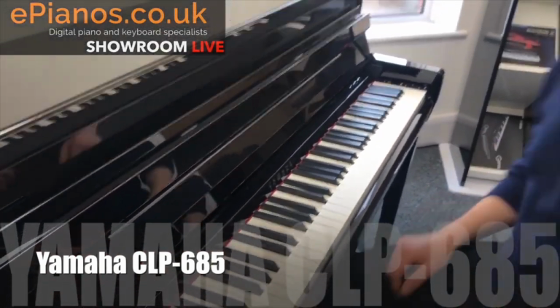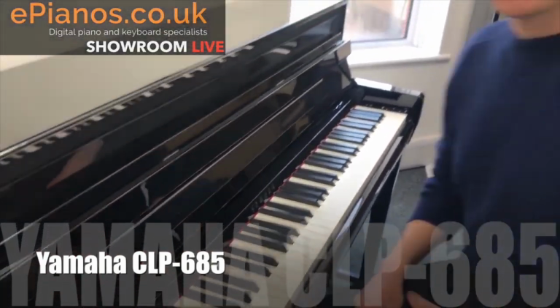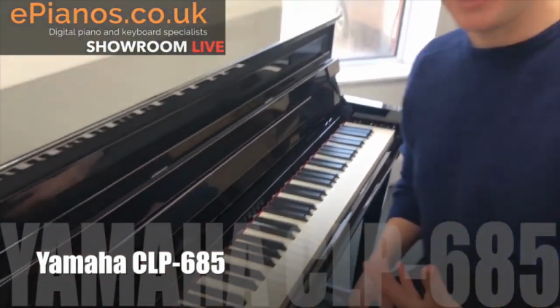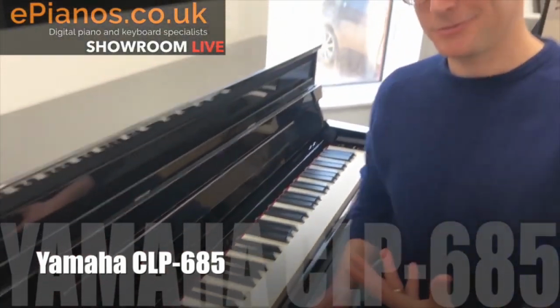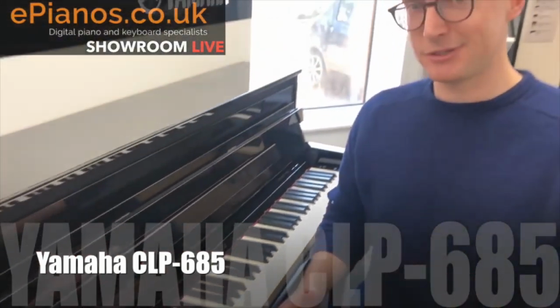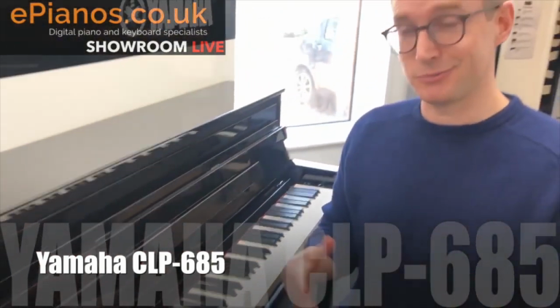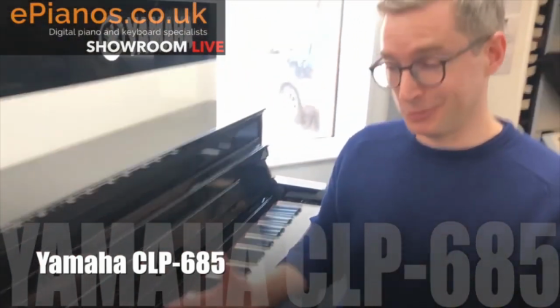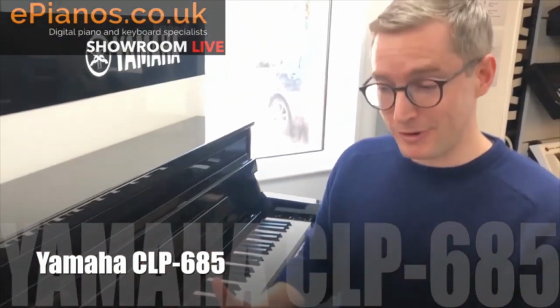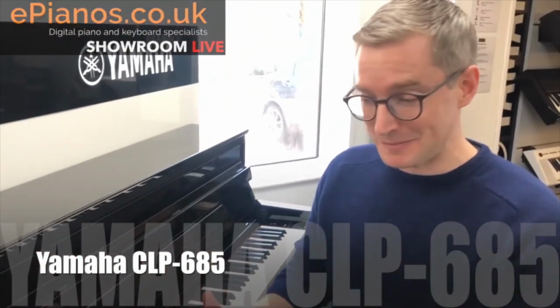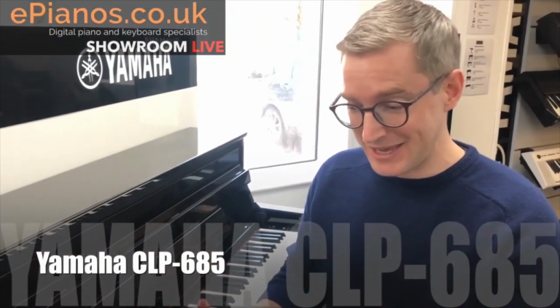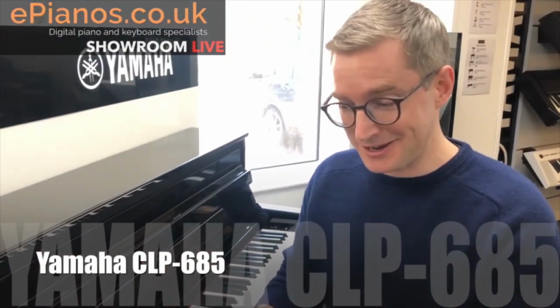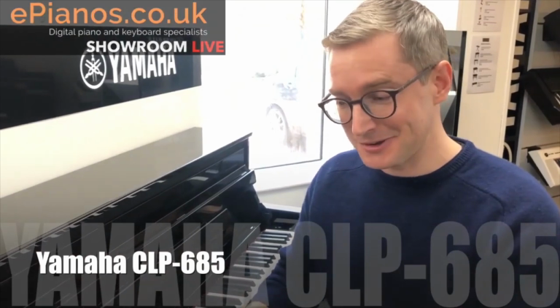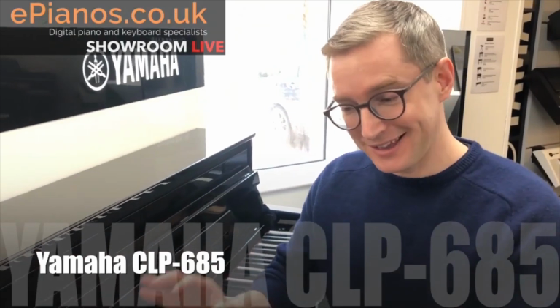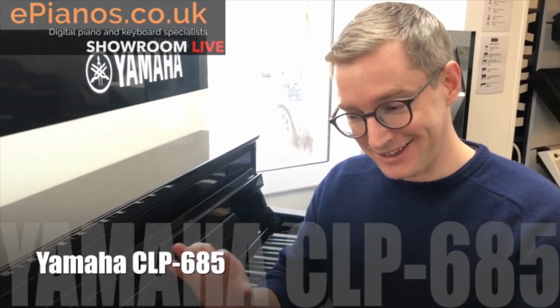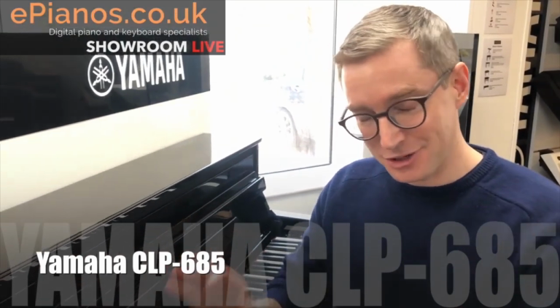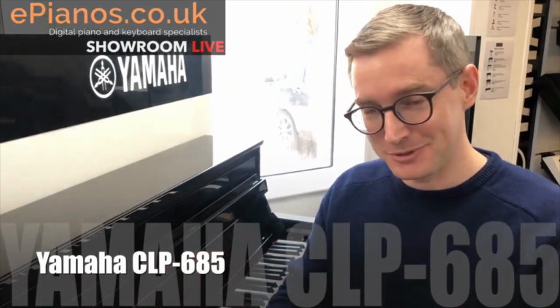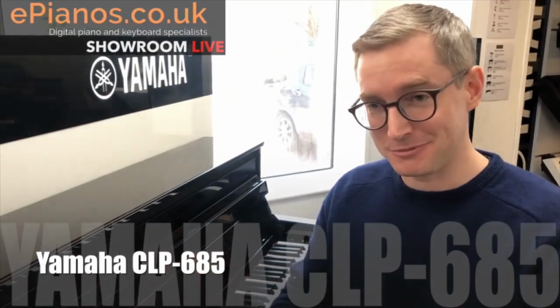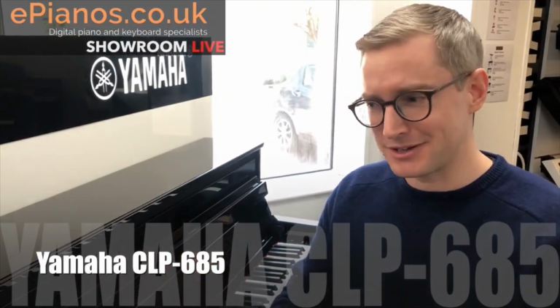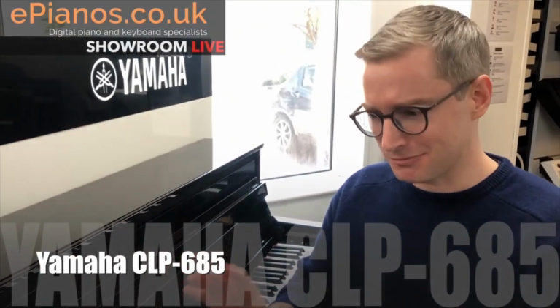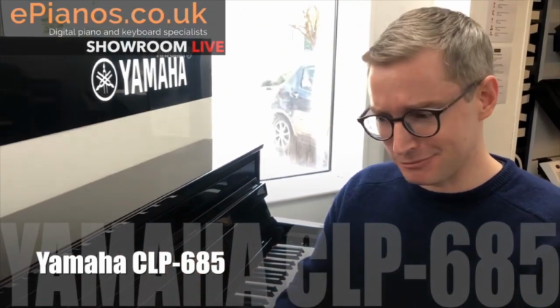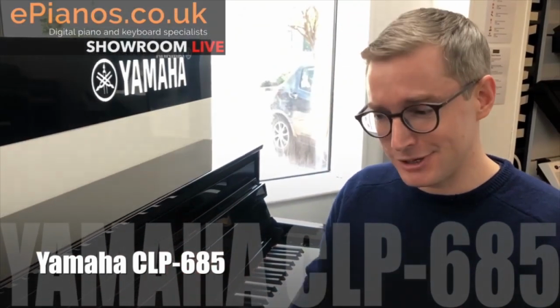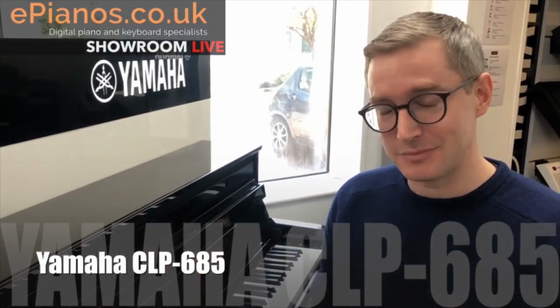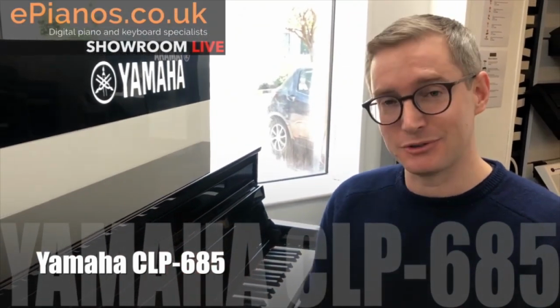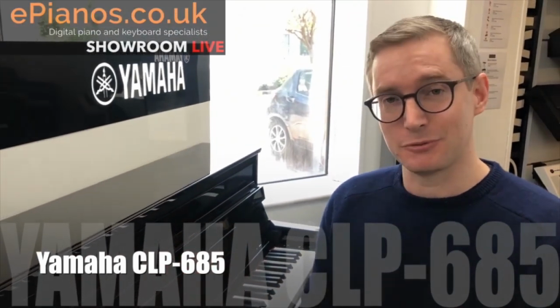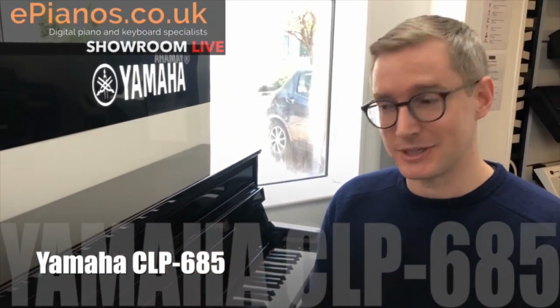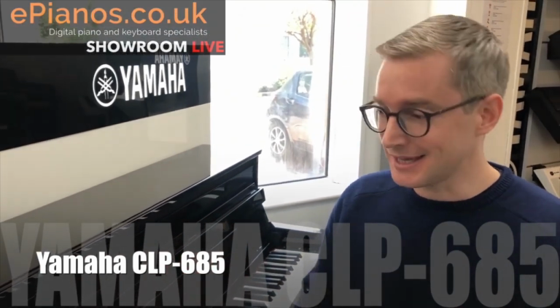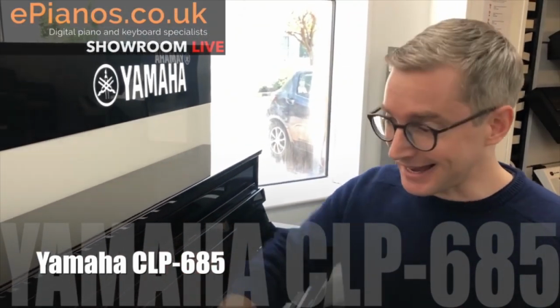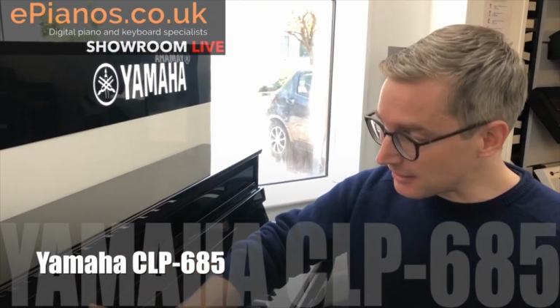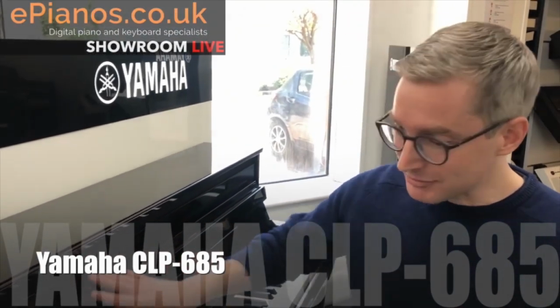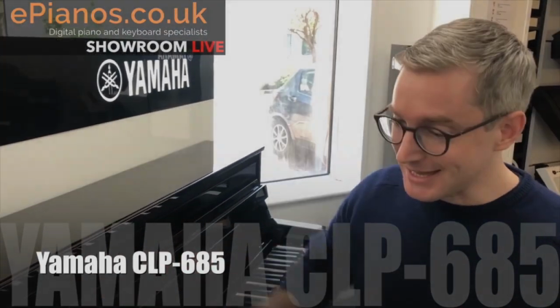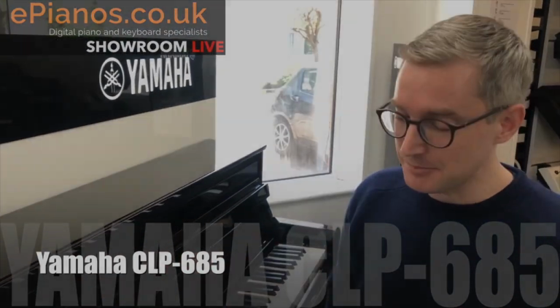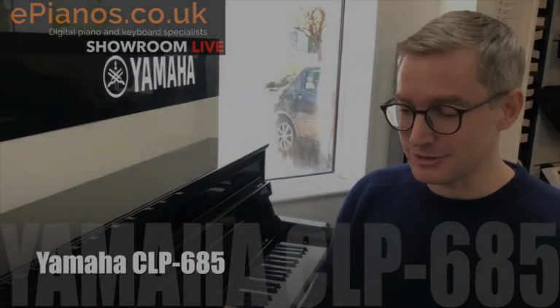So that's a really good all-round piano - top of the range, a really beautiful bit of kit and a lovely cabinet as well.